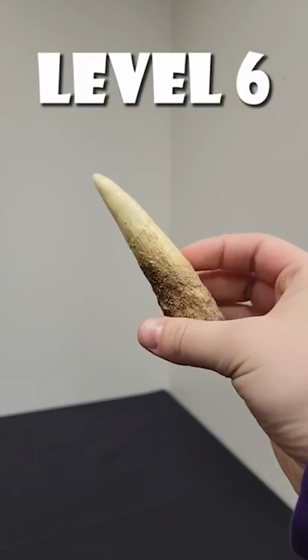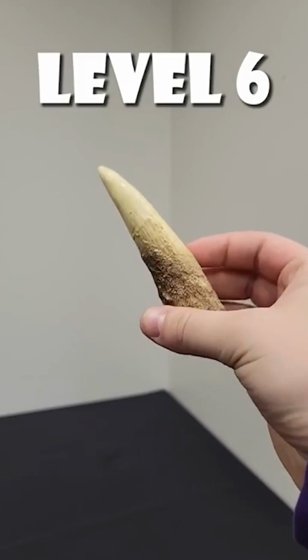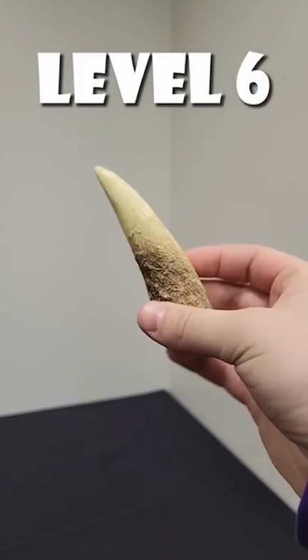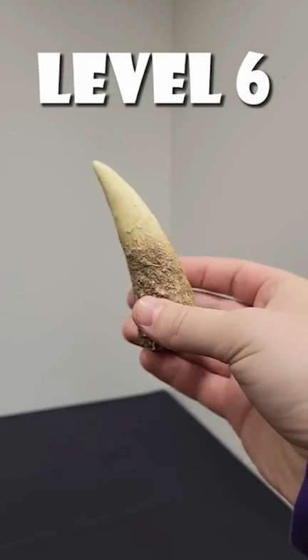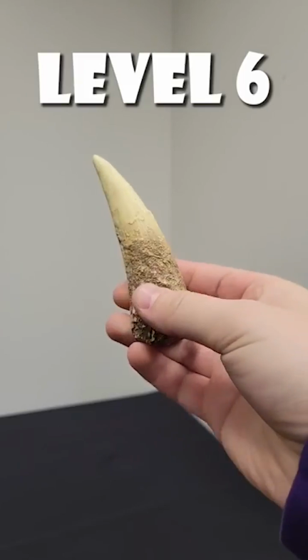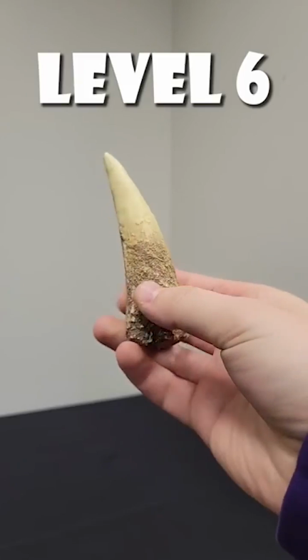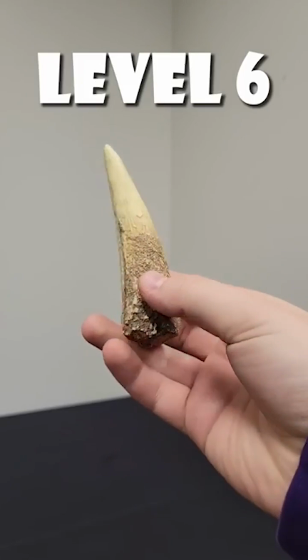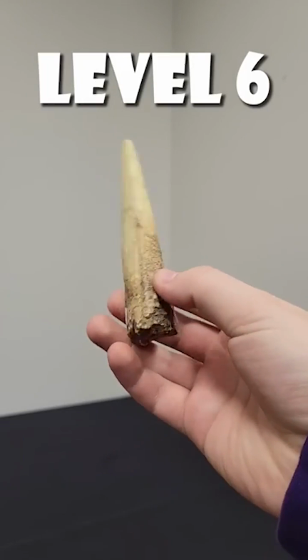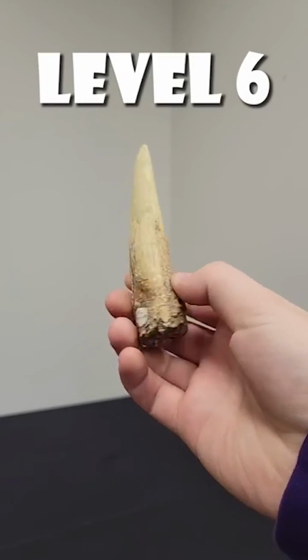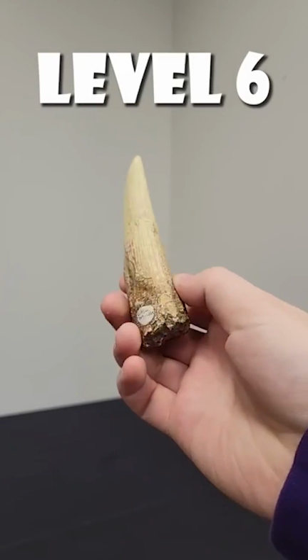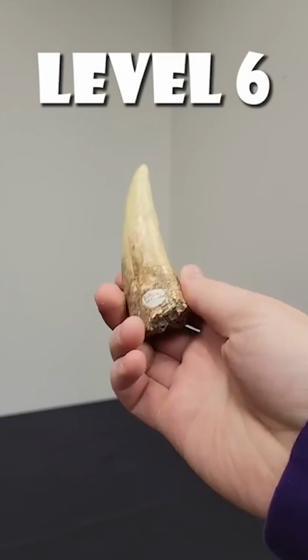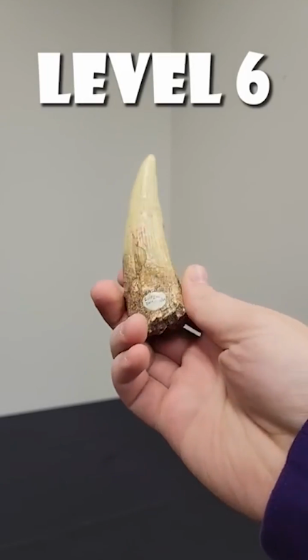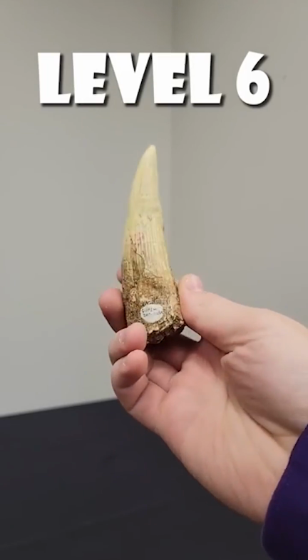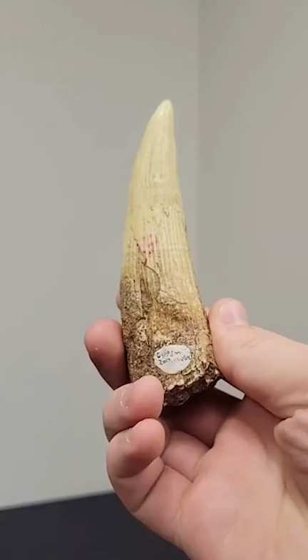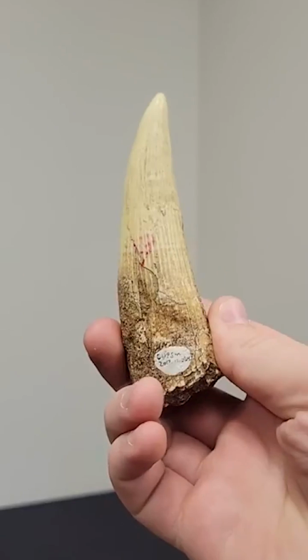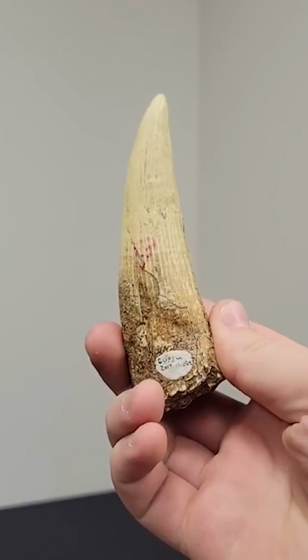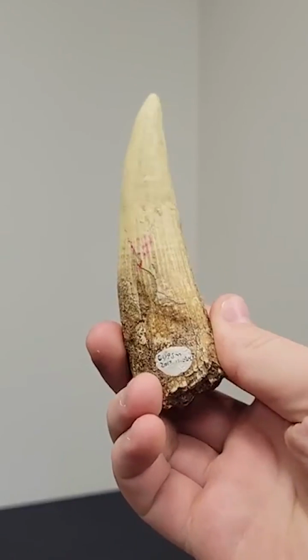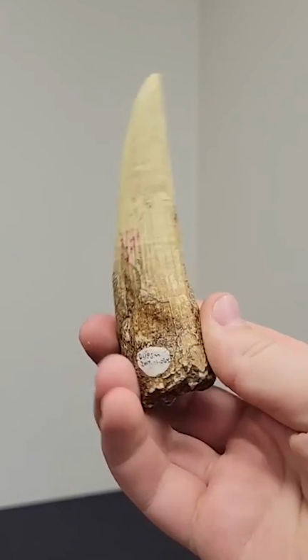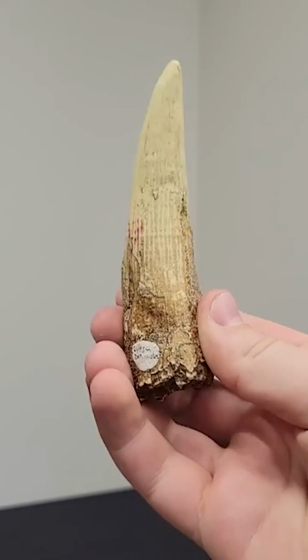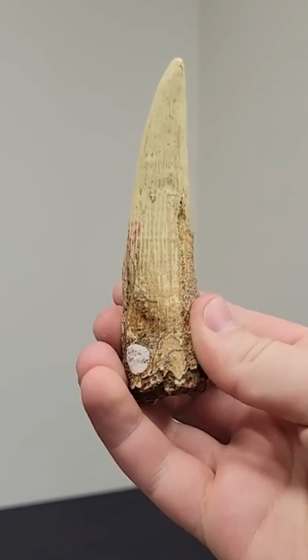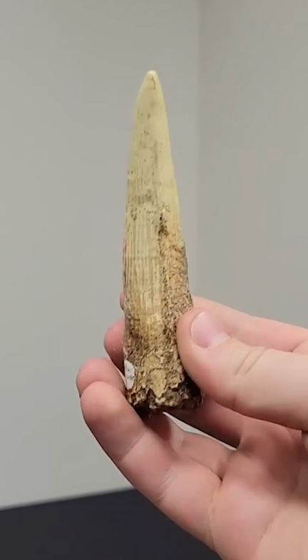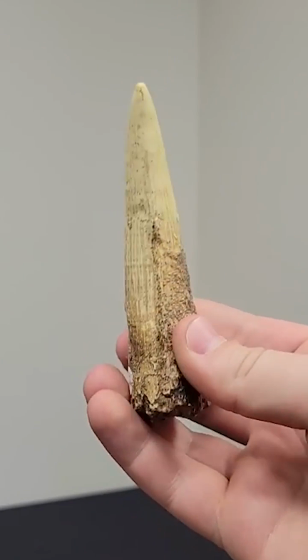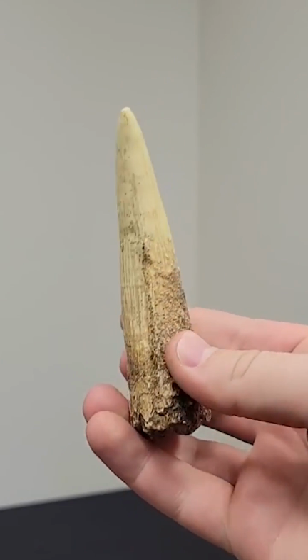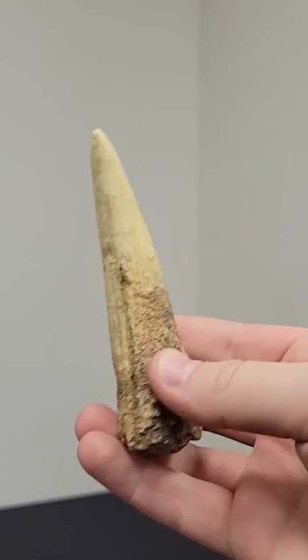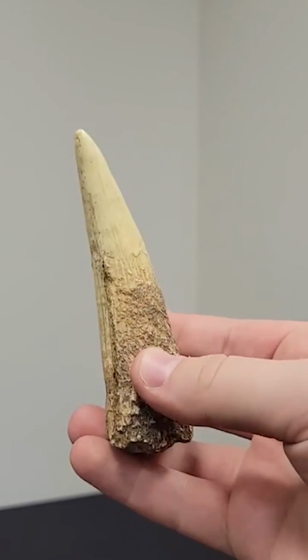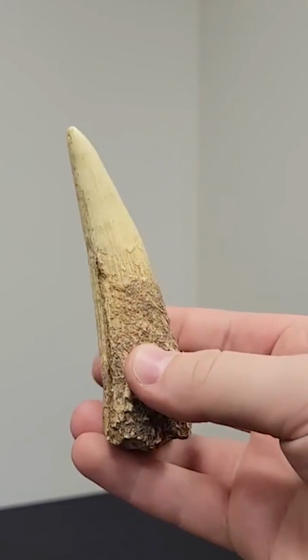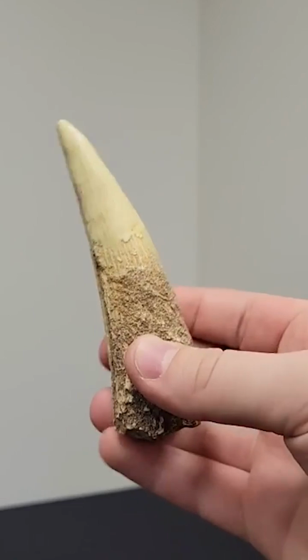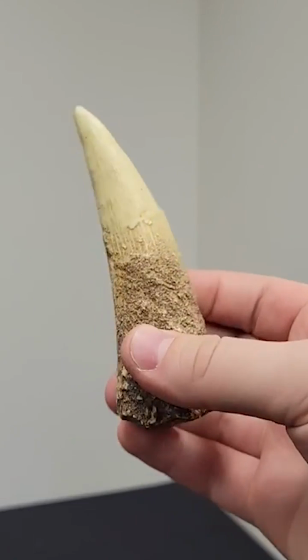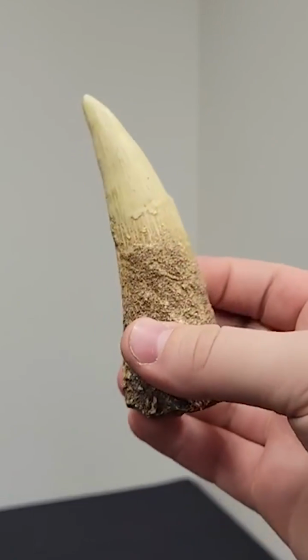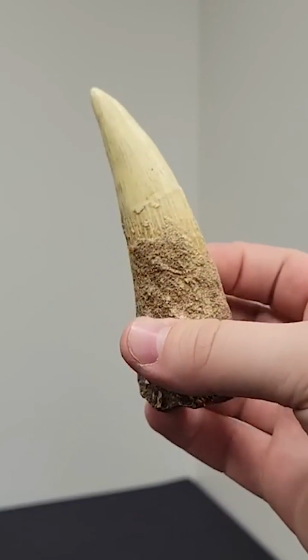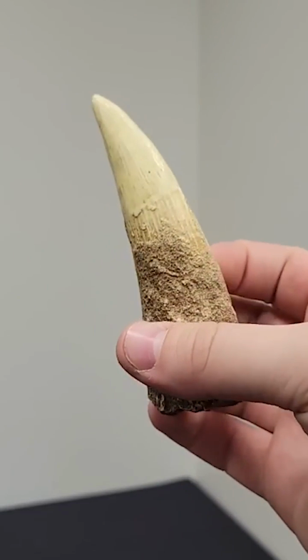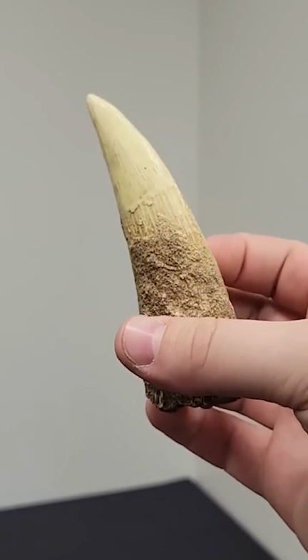Level six: a Spinosaurus tooth. This spike would especially be terrifying if you were a Cretaceous fish.